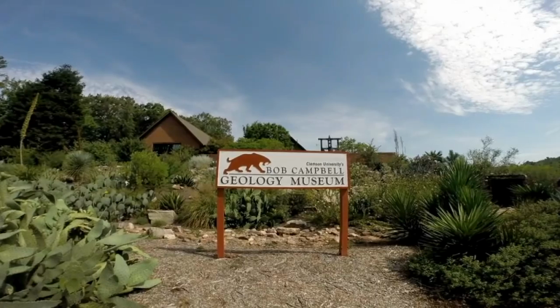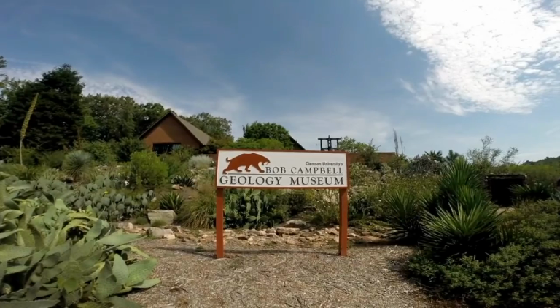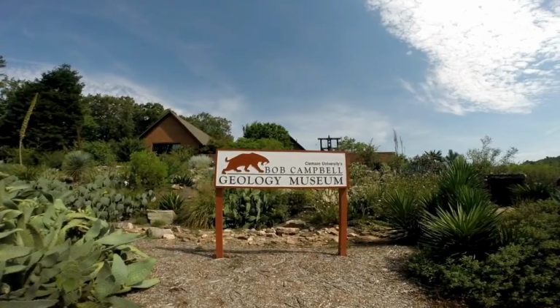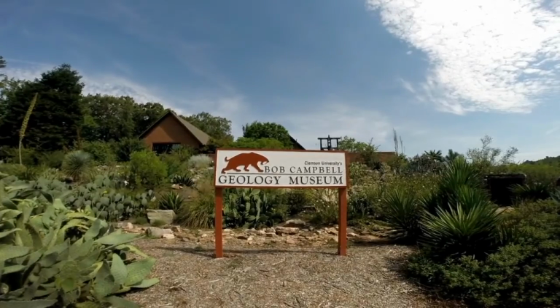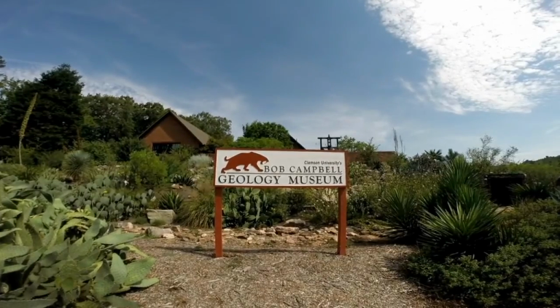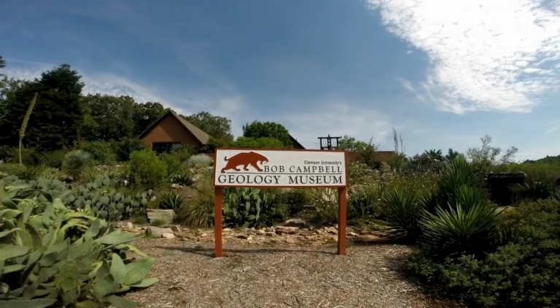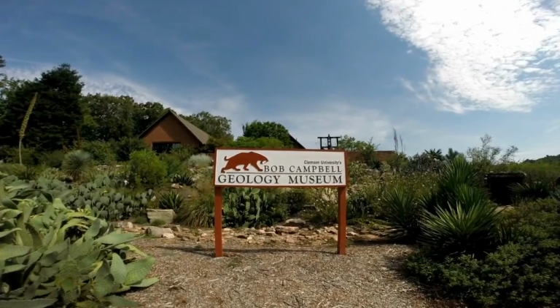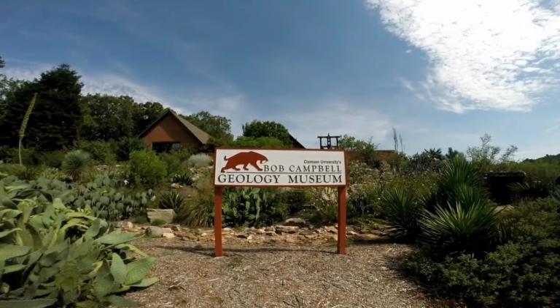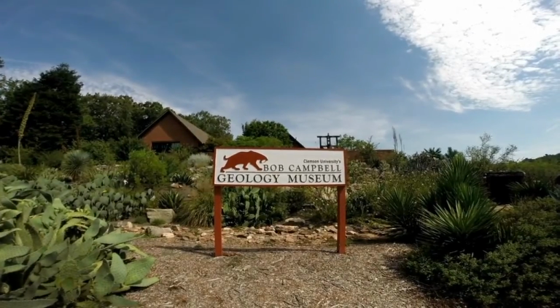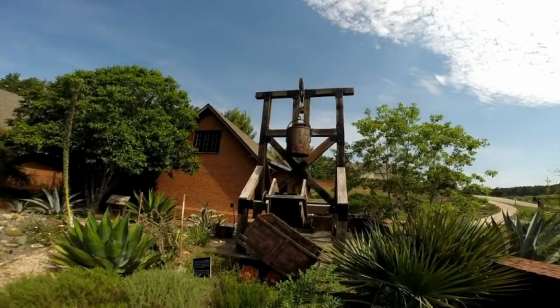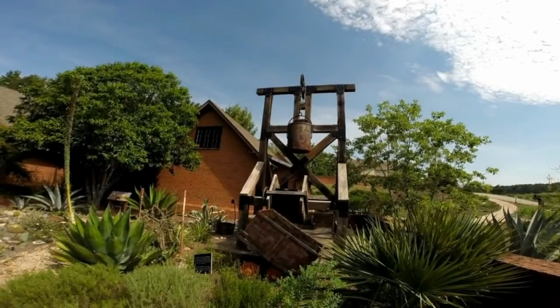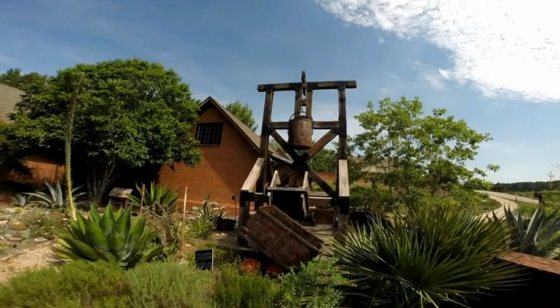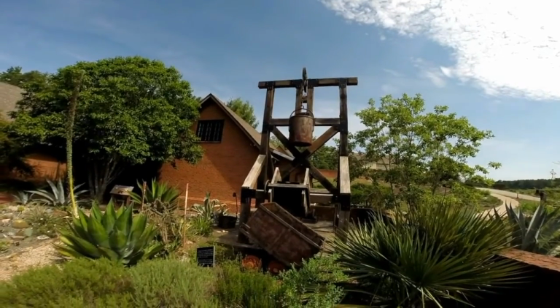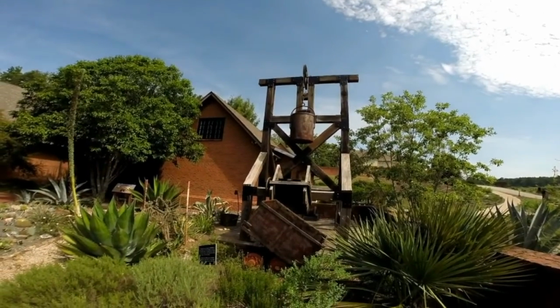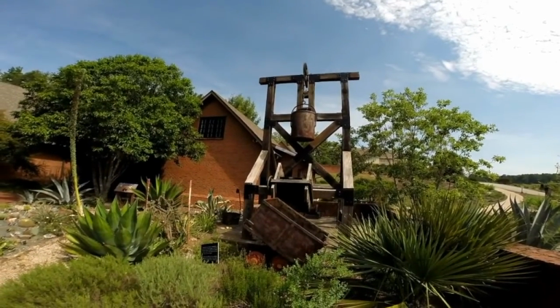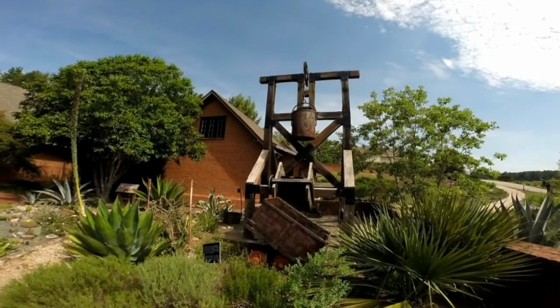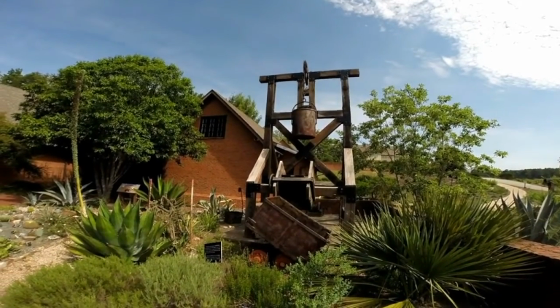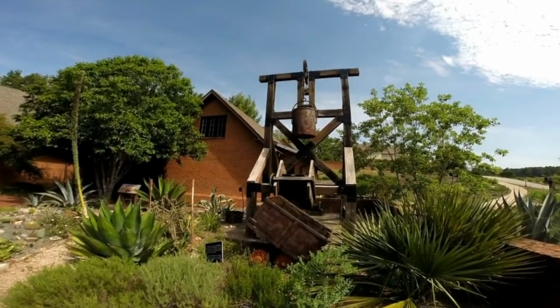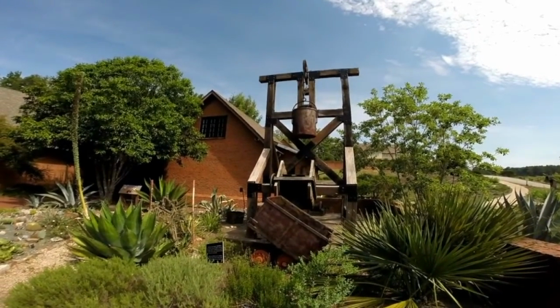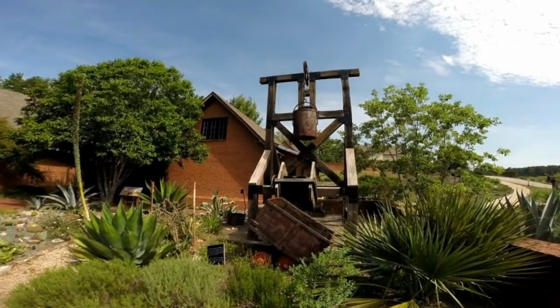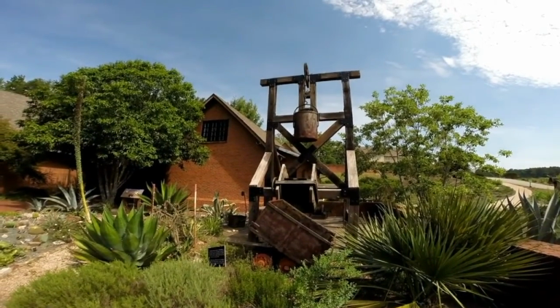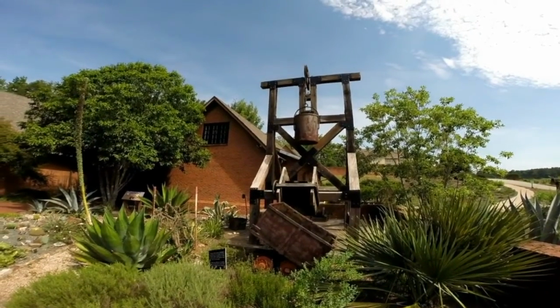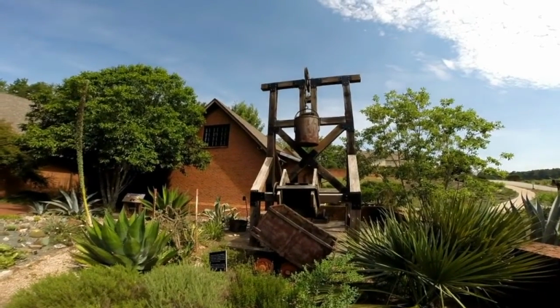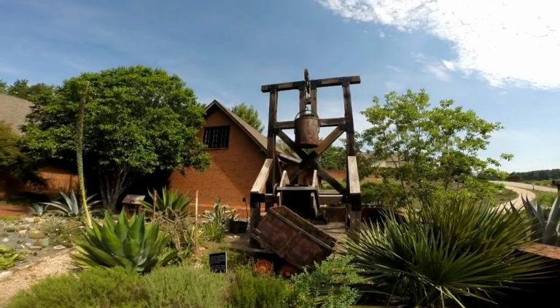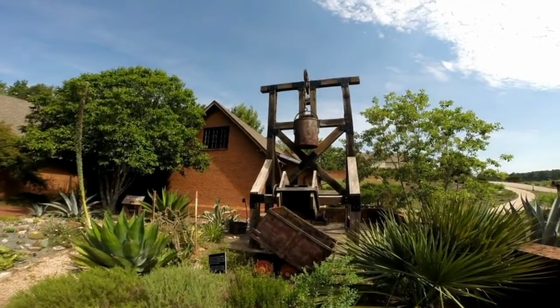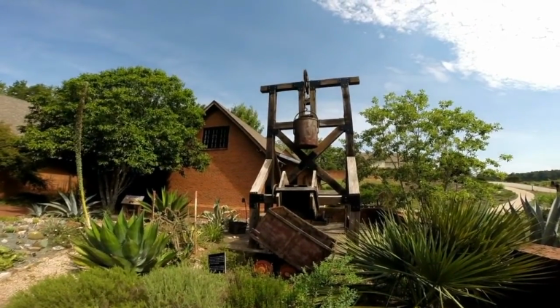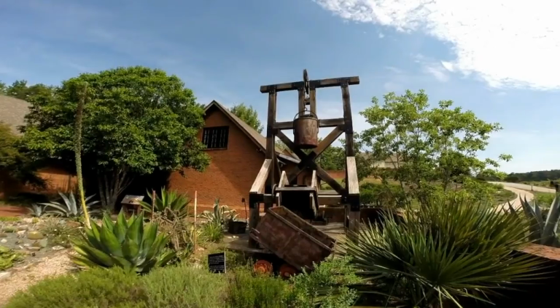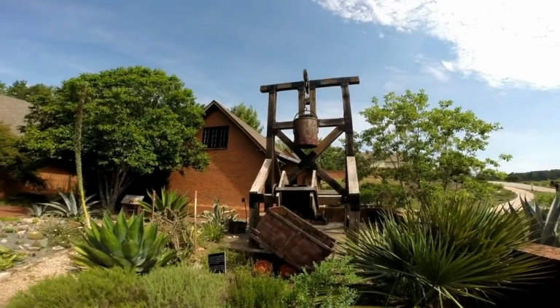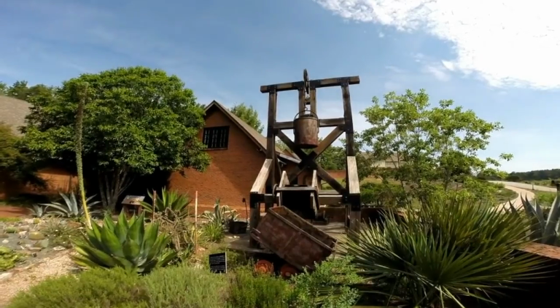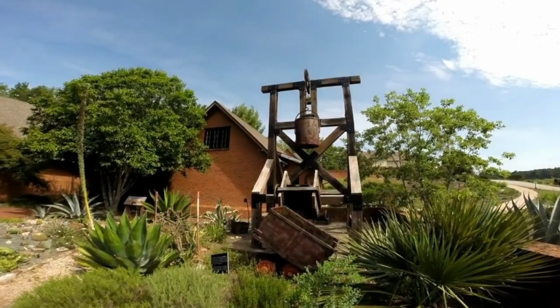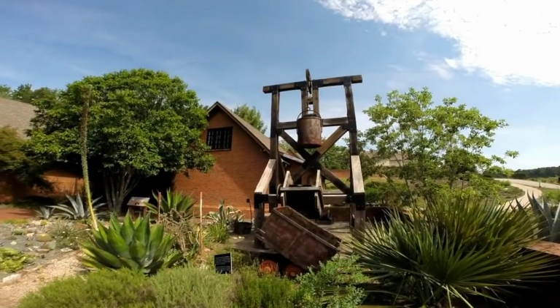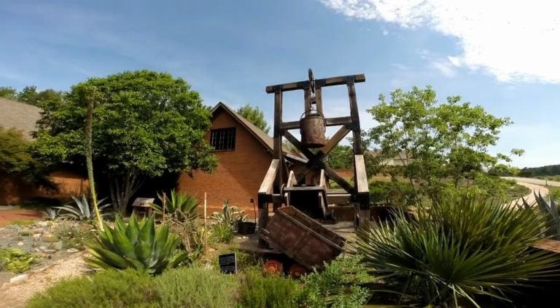Around the geology museum is another really neat new feature of the garden, which is the desert garden of the Southwestern collection.